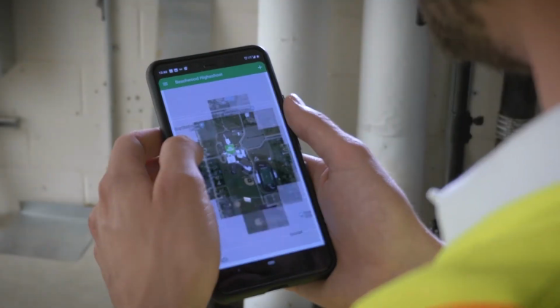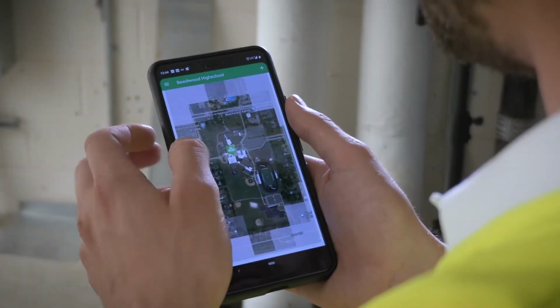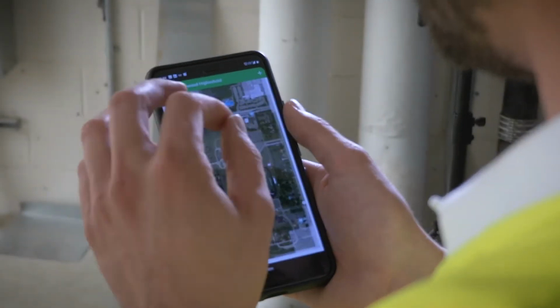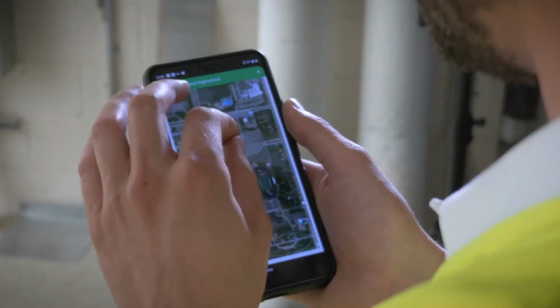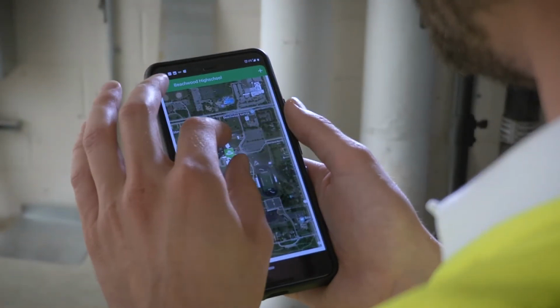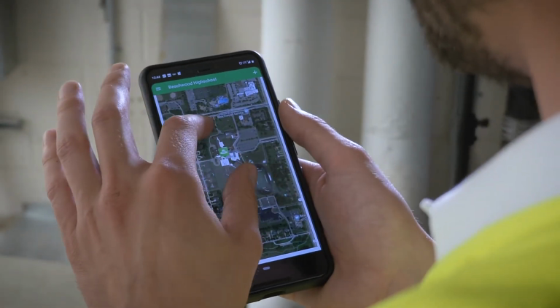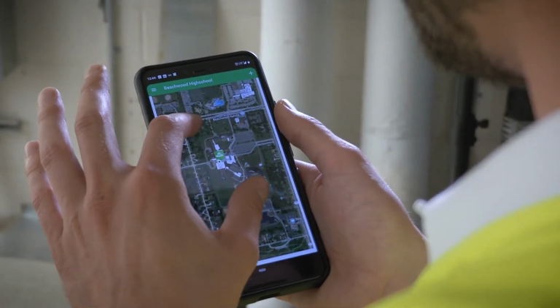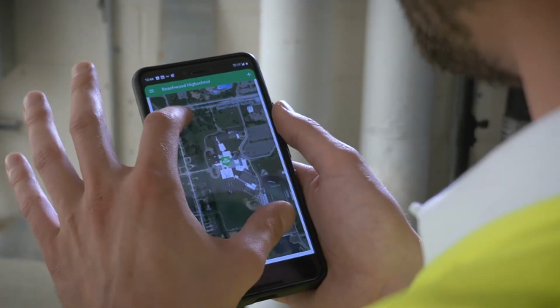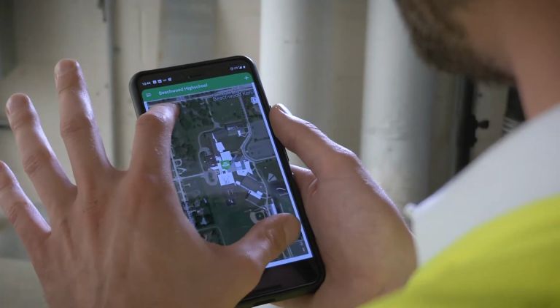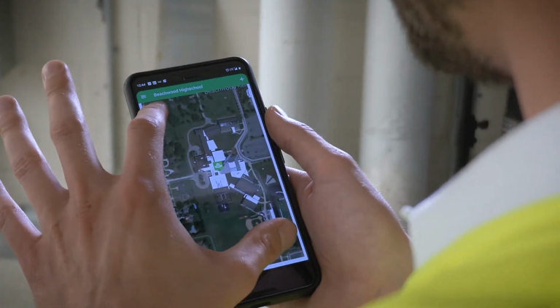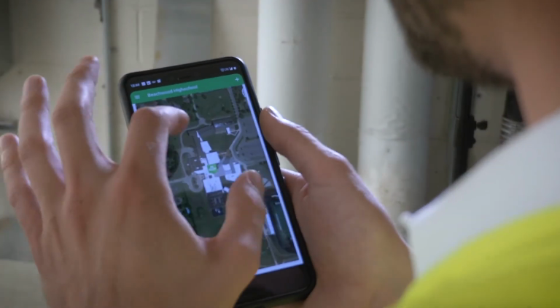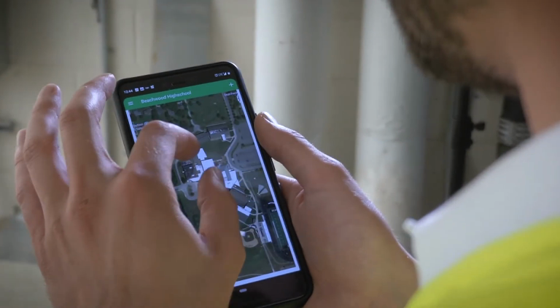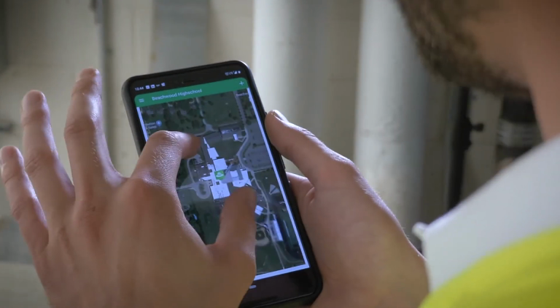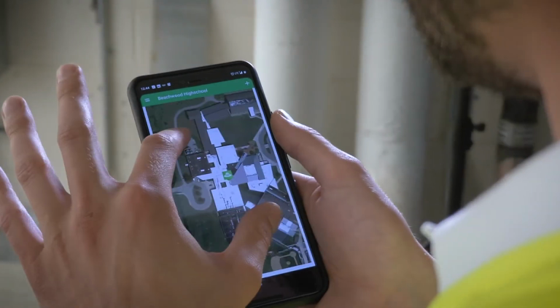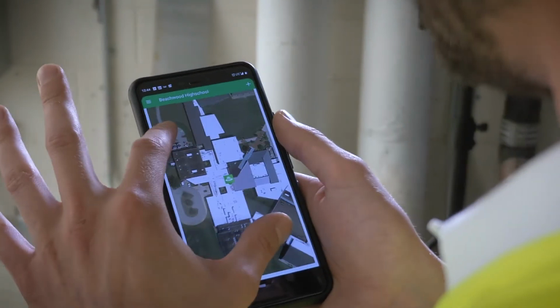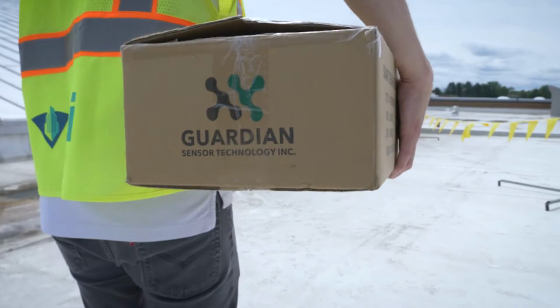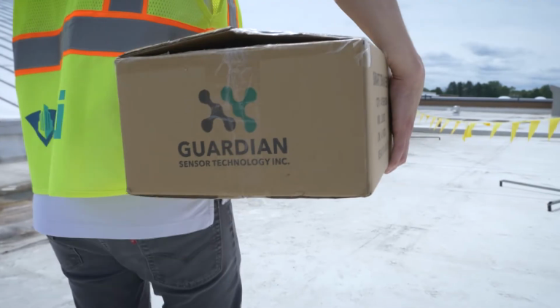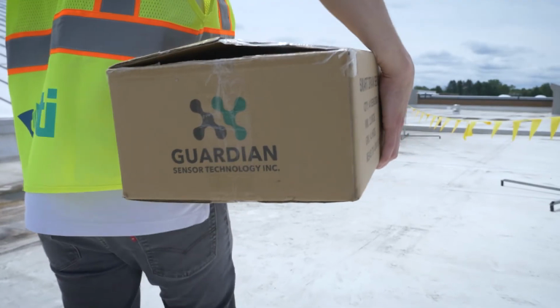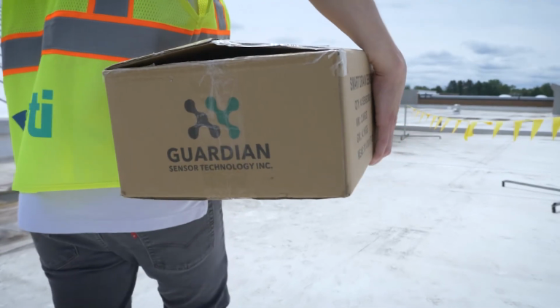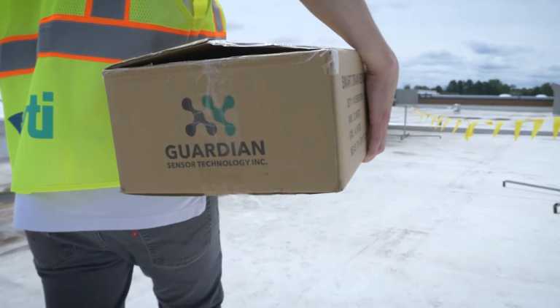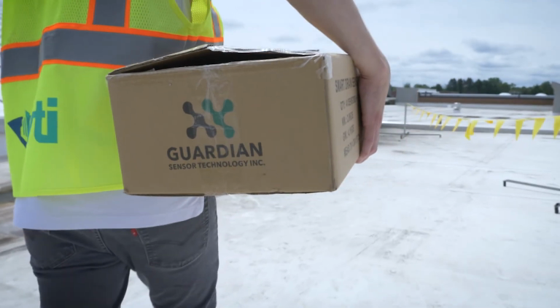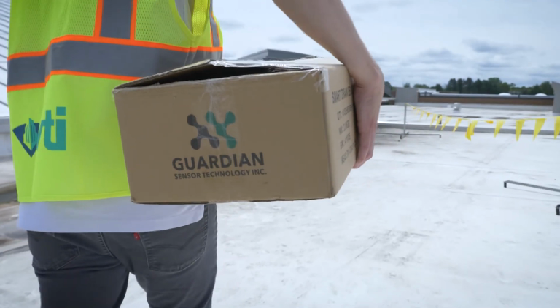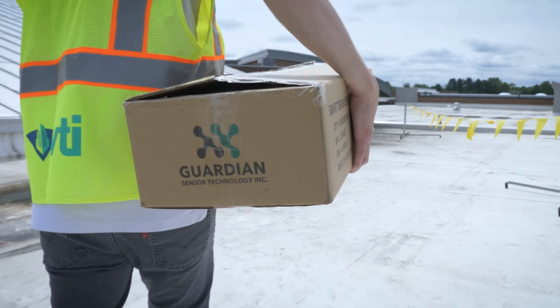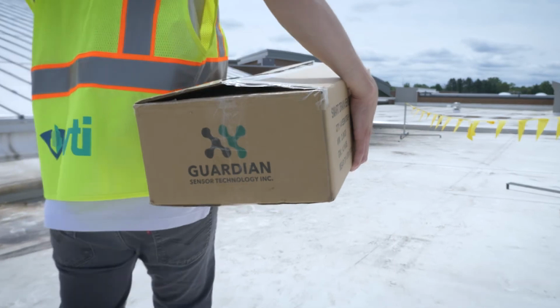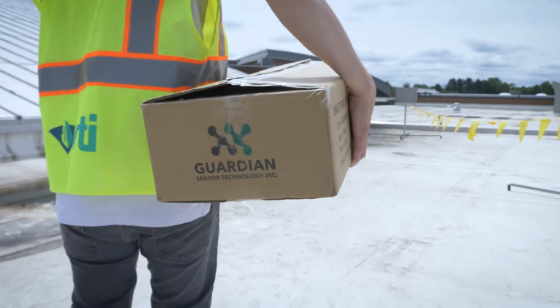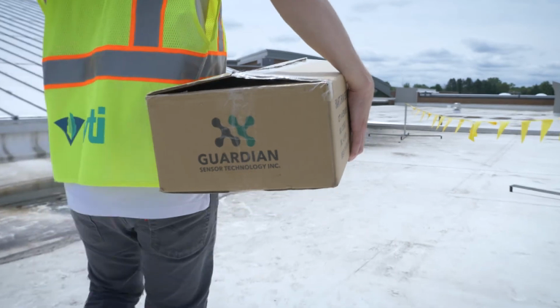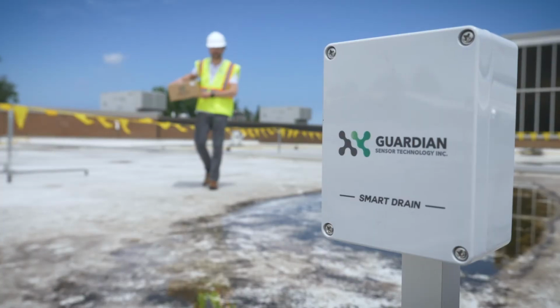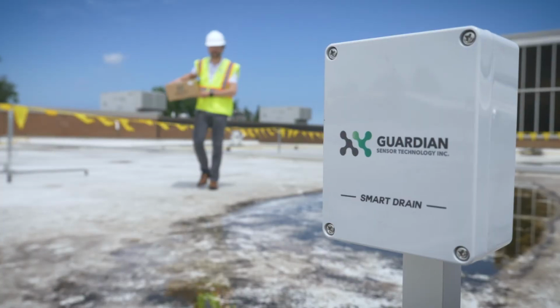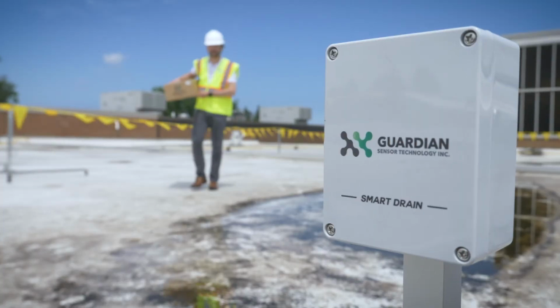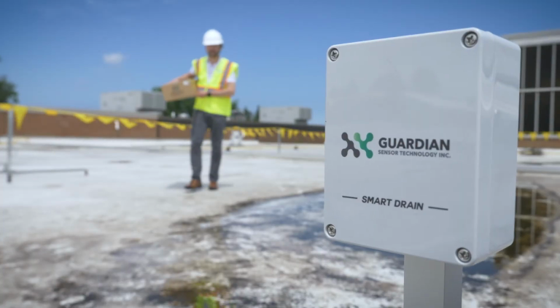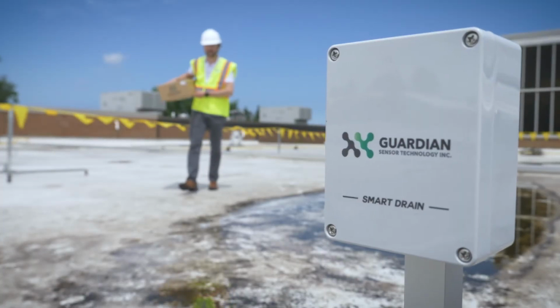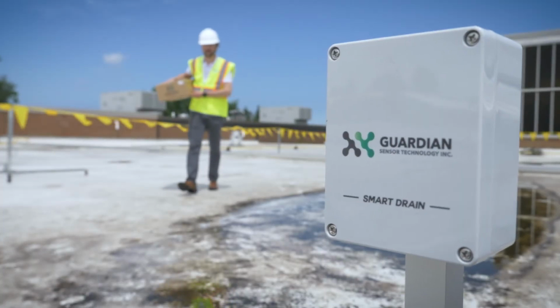This system can even send customized reminders about your roof's warranty, inspections, and sensor maintenance.